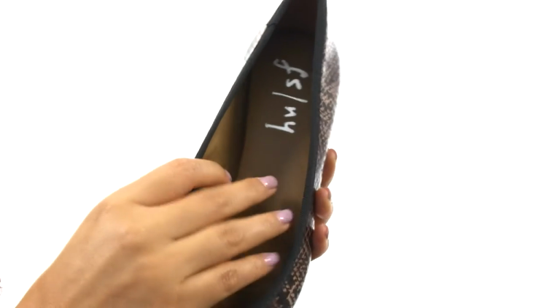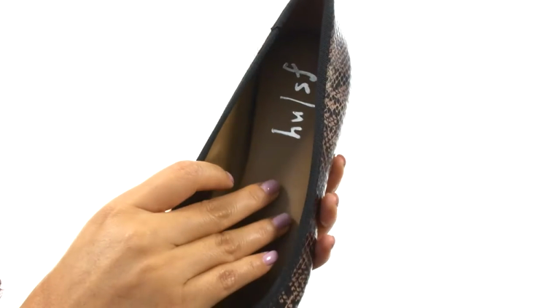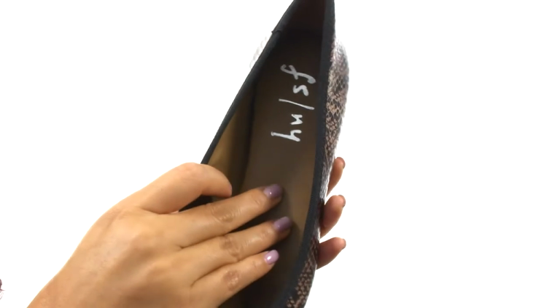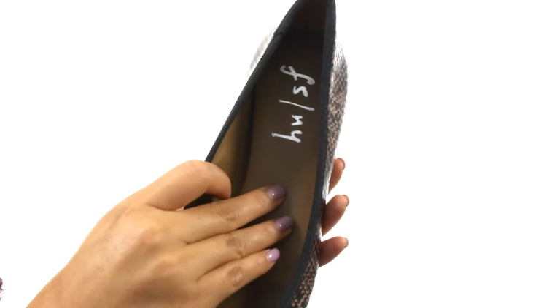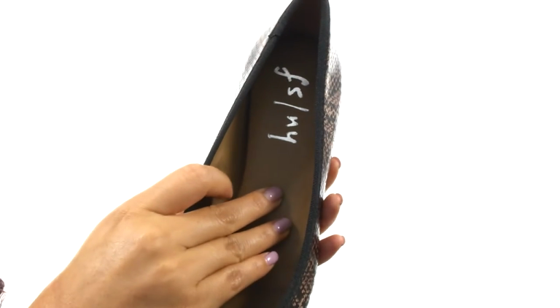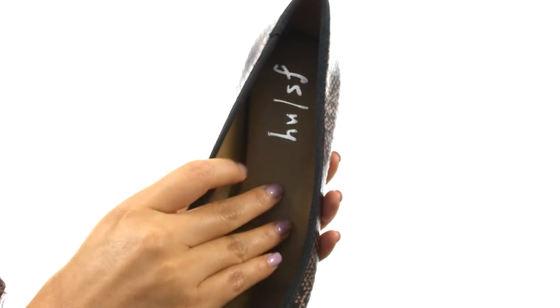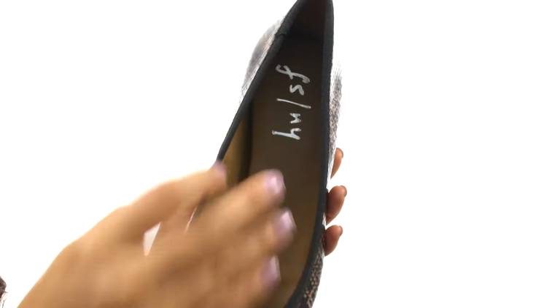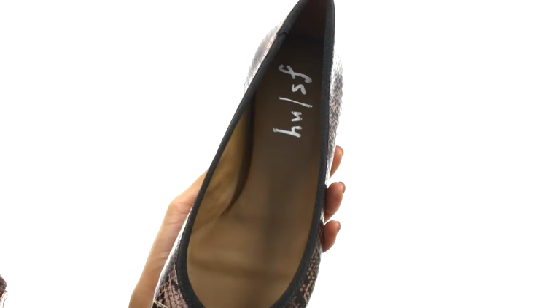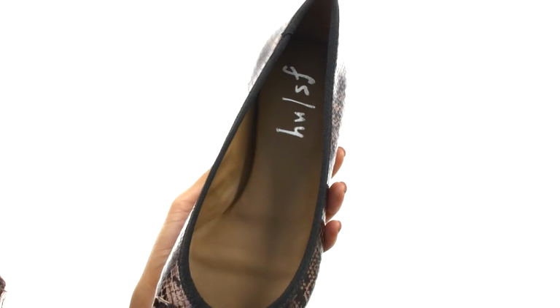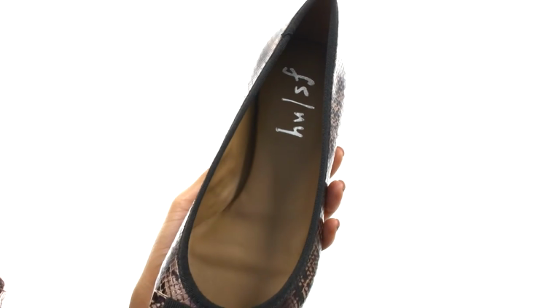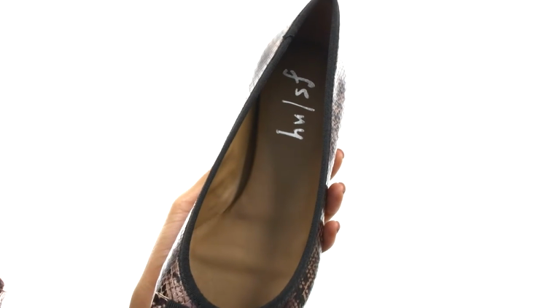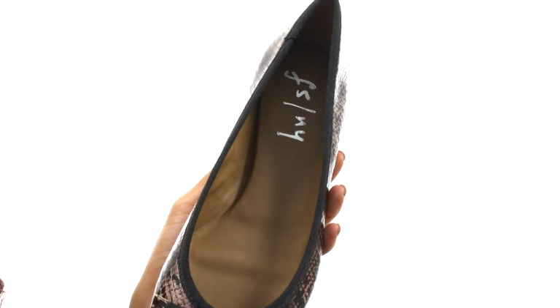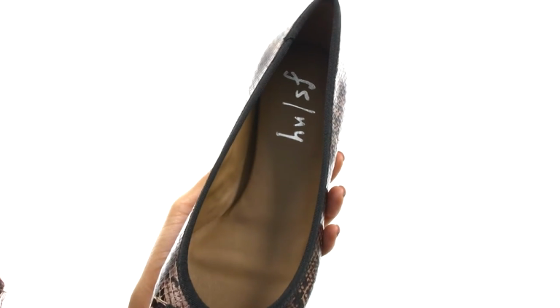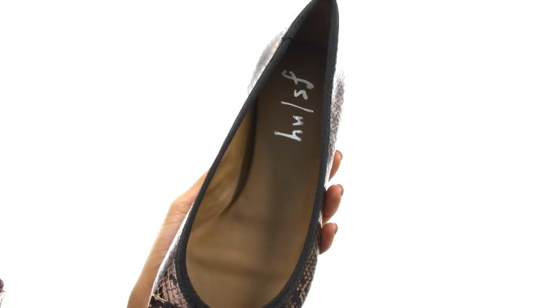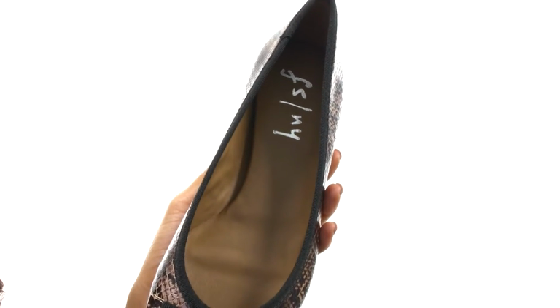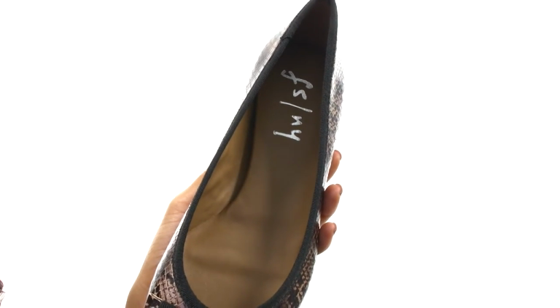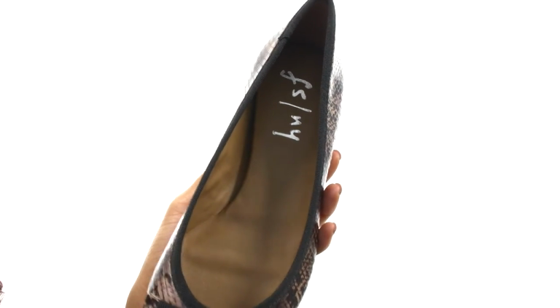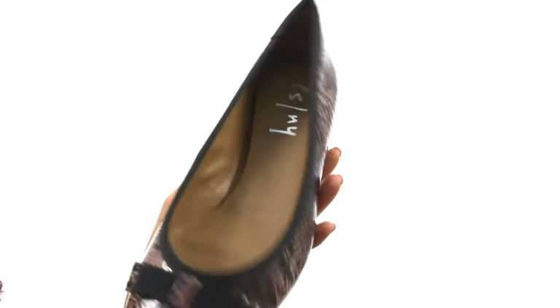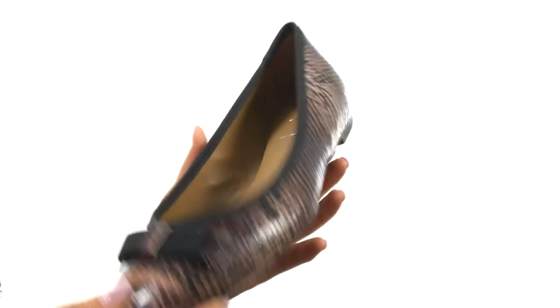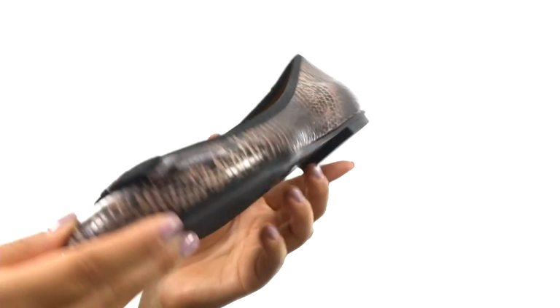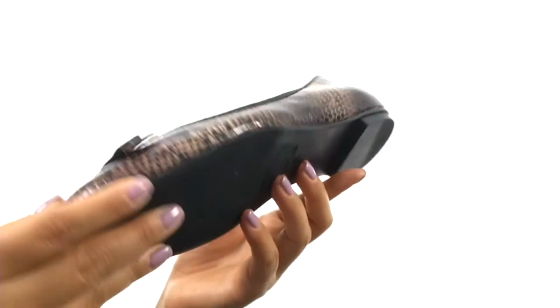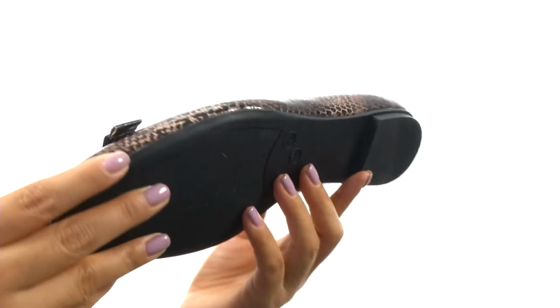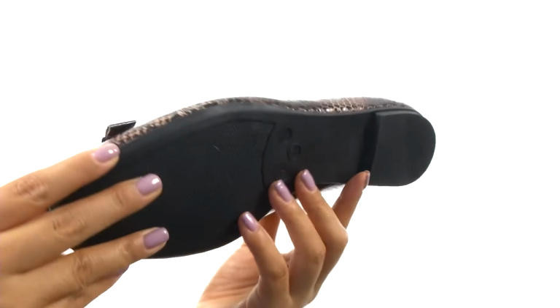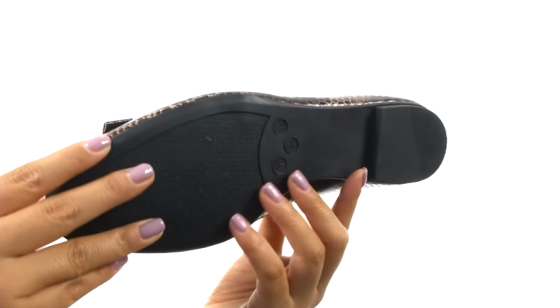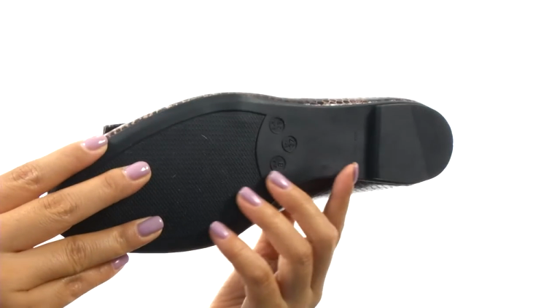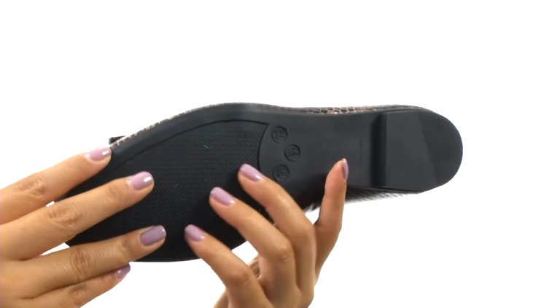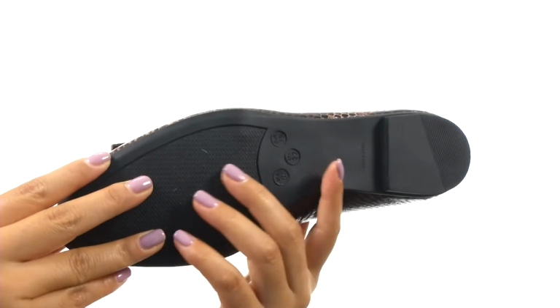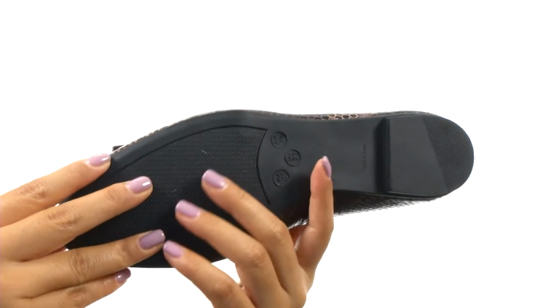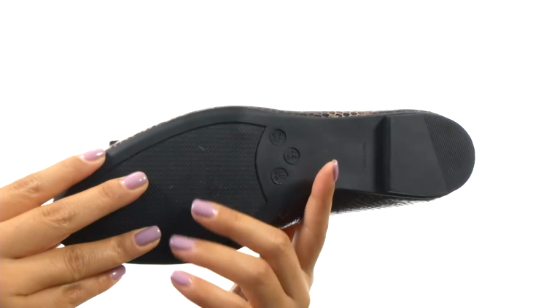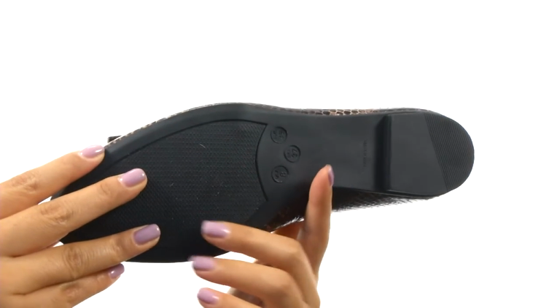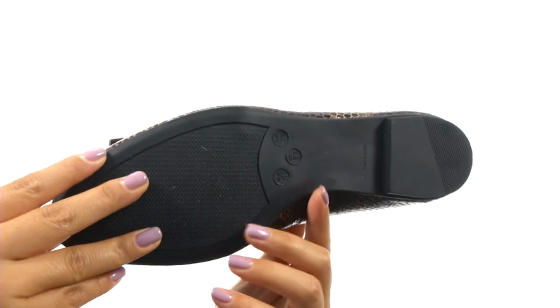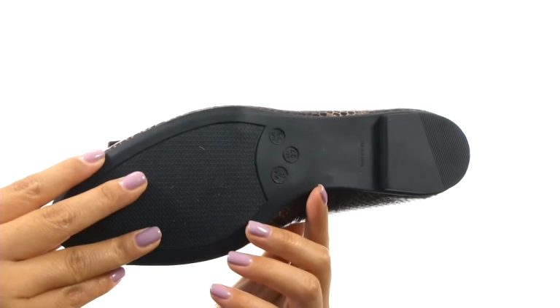There's a lightly padded footbed that will provide comfort and support. Down at the bottom, there's a durable synthetic outsole.